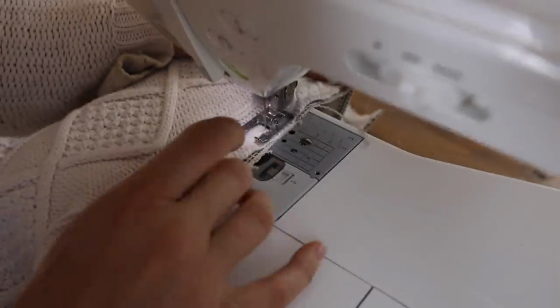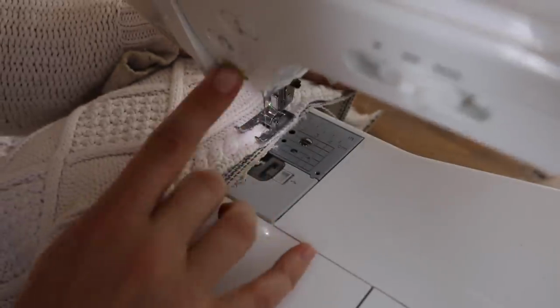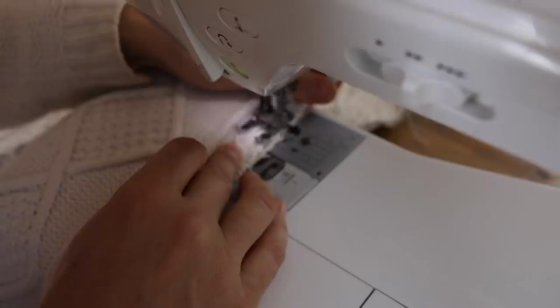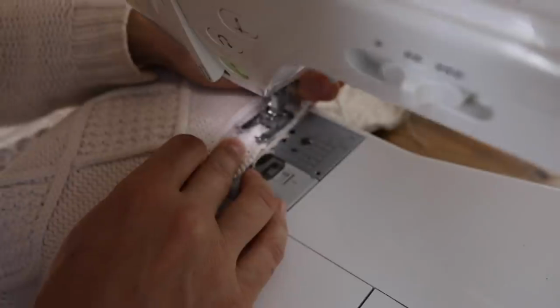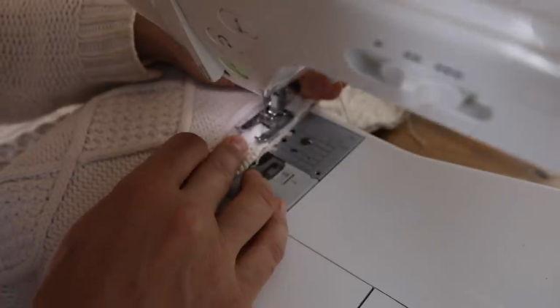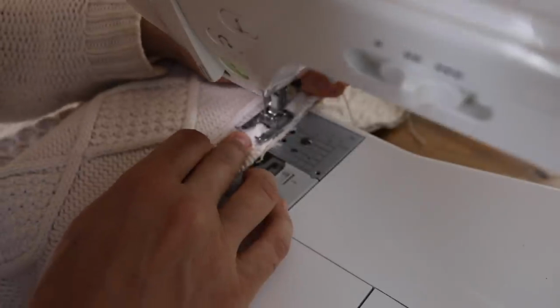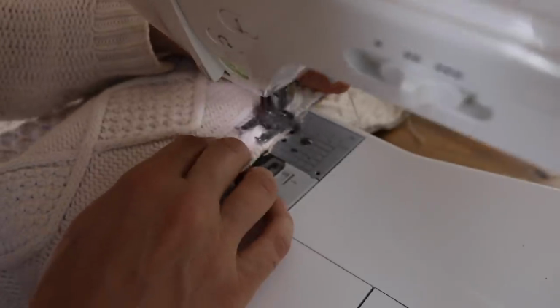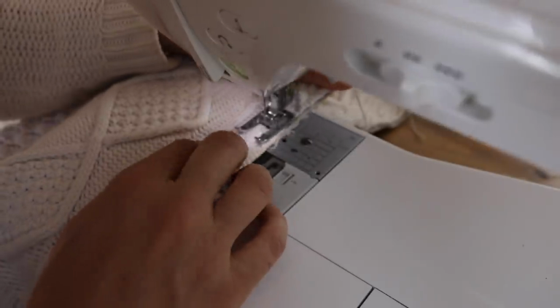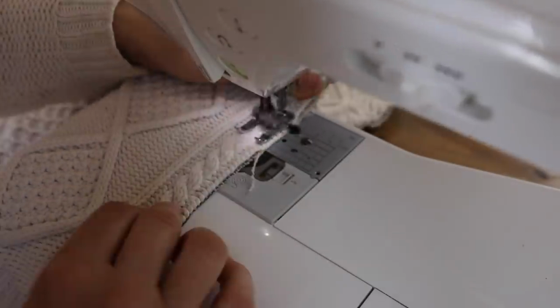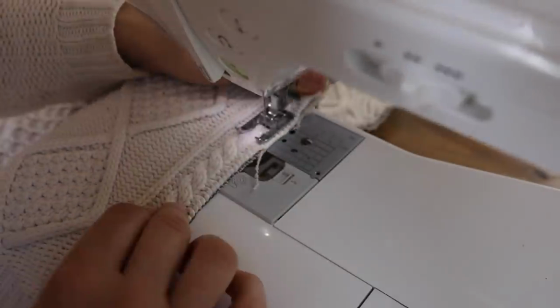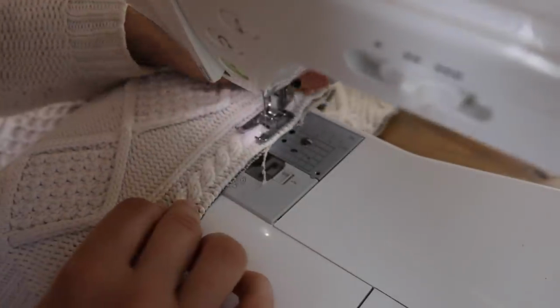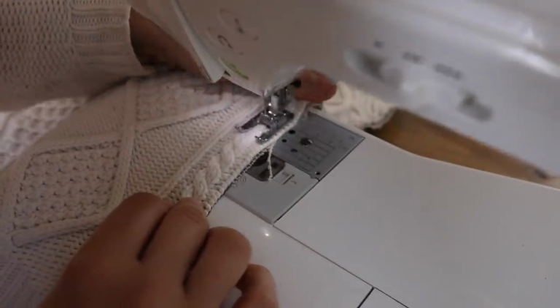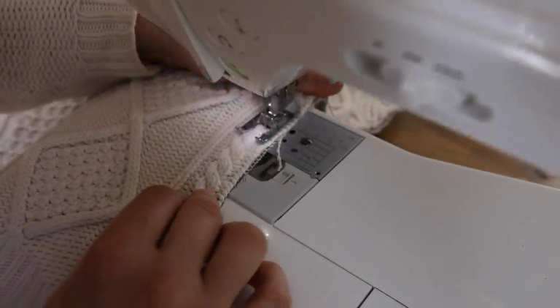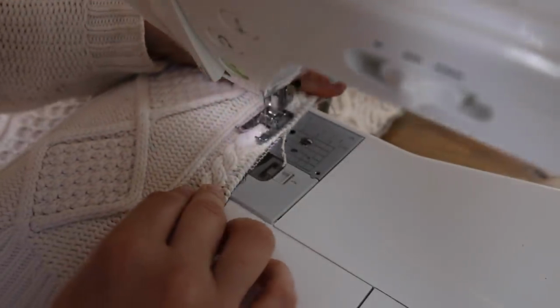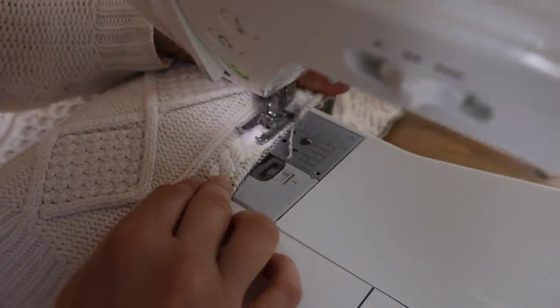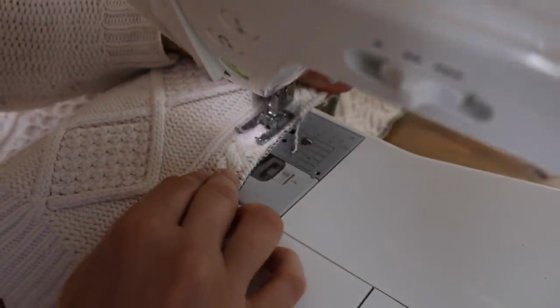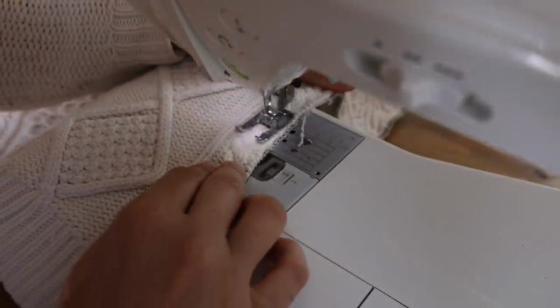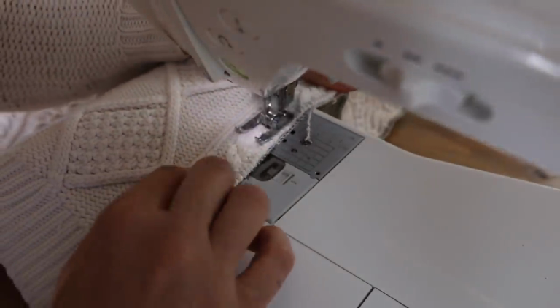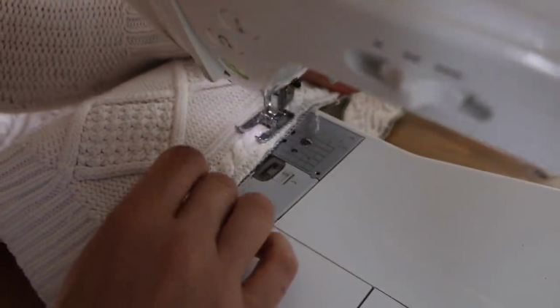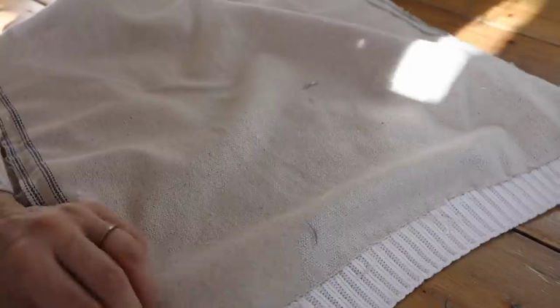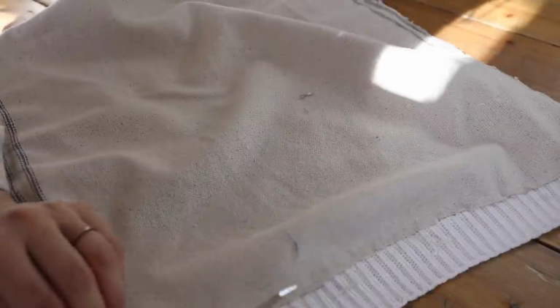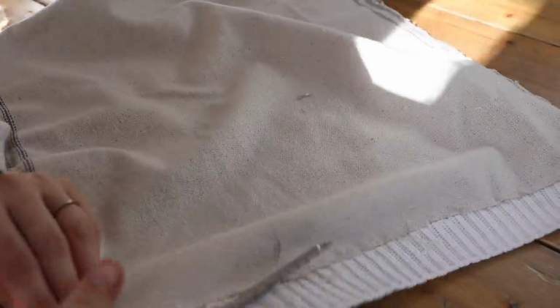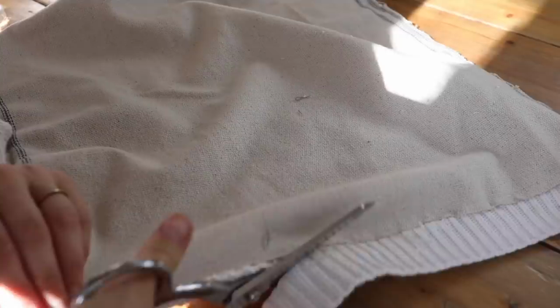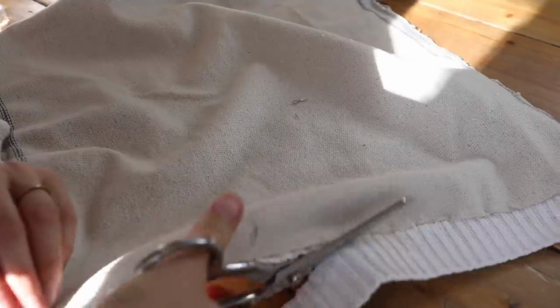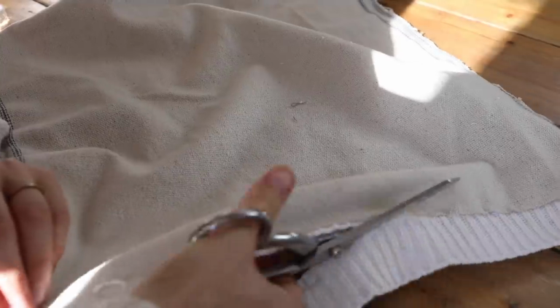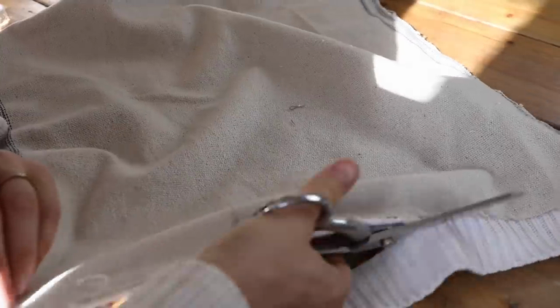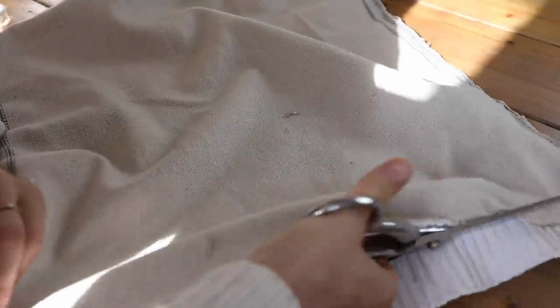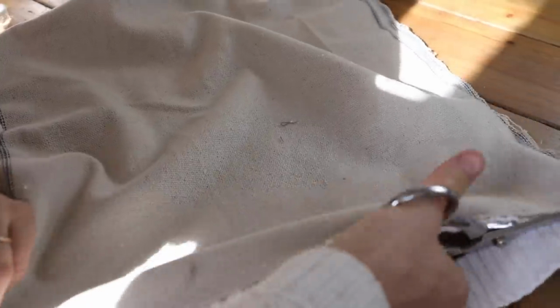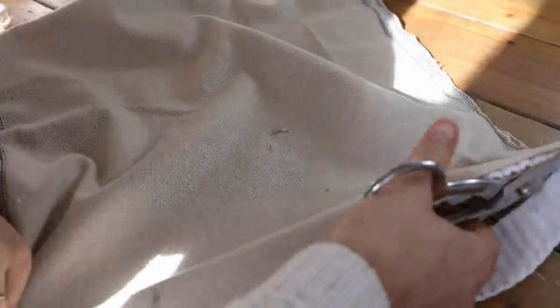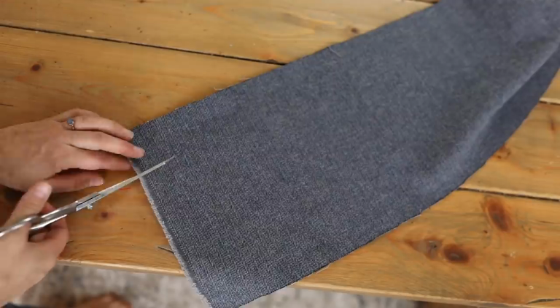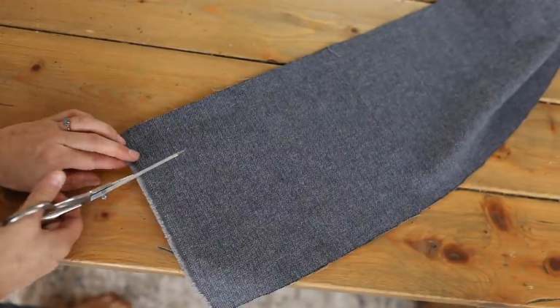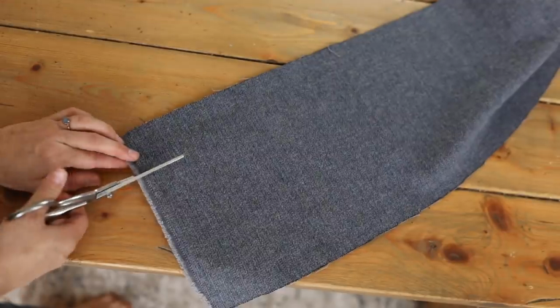Next I laid my sweater piece on top of my drop cloth piece and sewed them together, making sure to line up all of the edges. Then I made some piping.